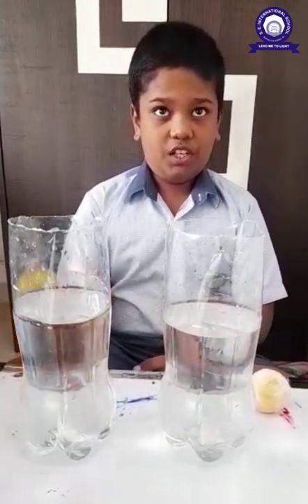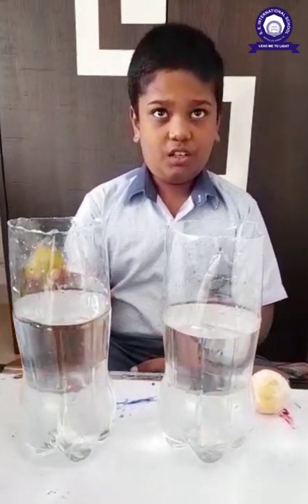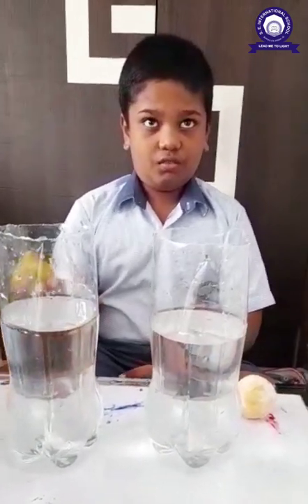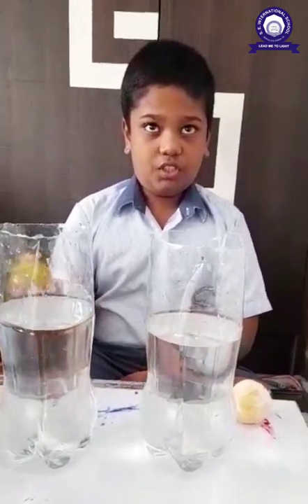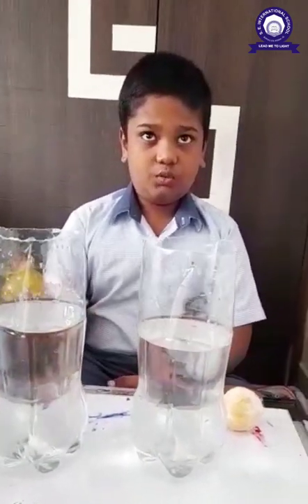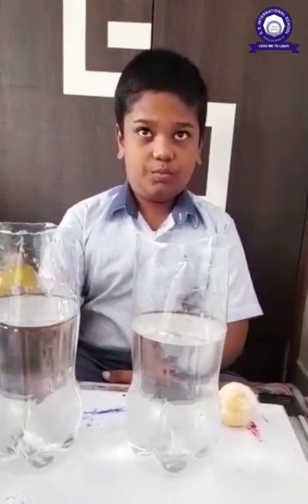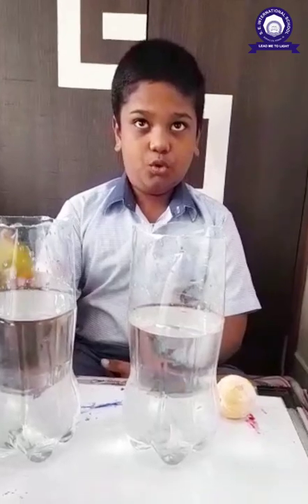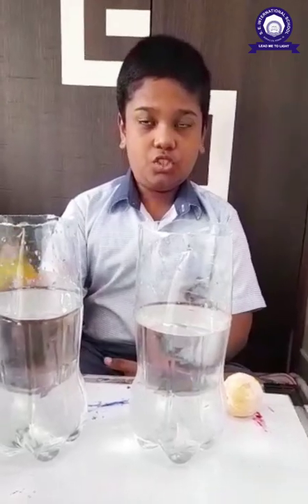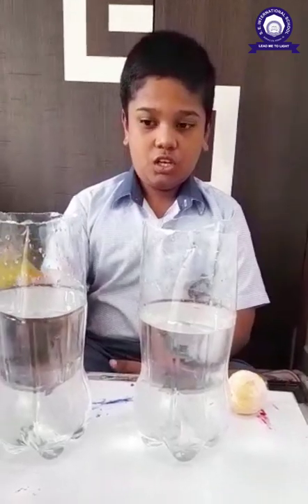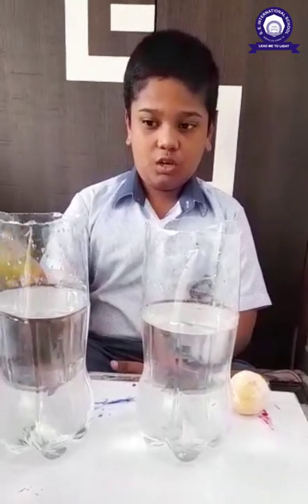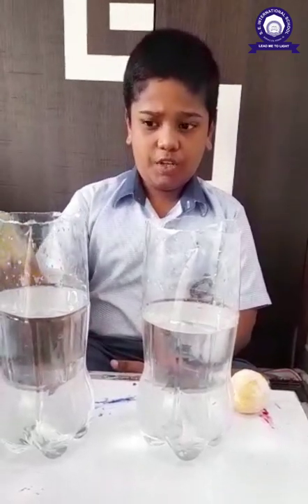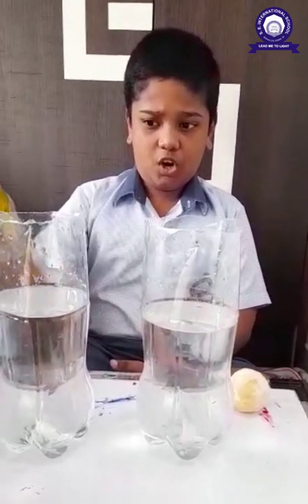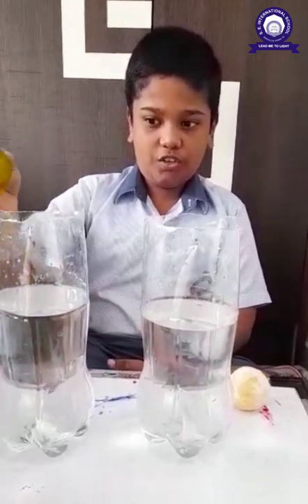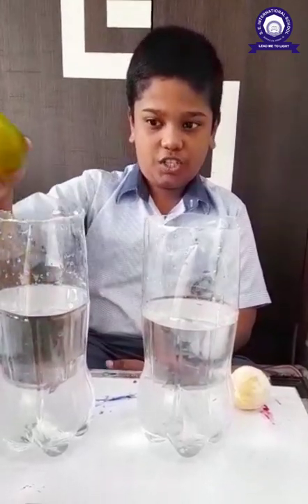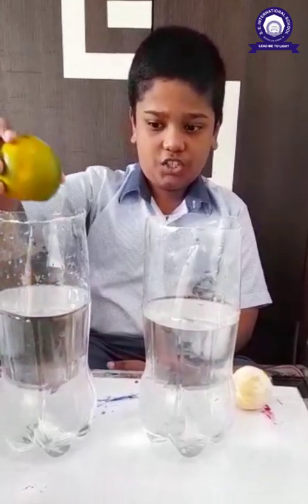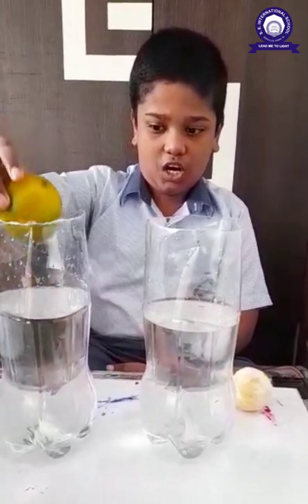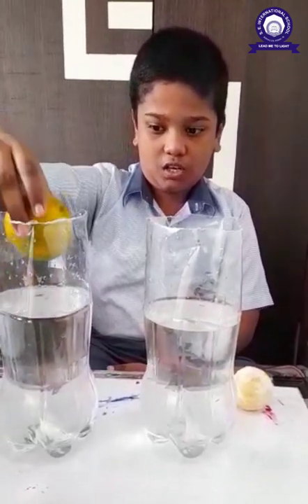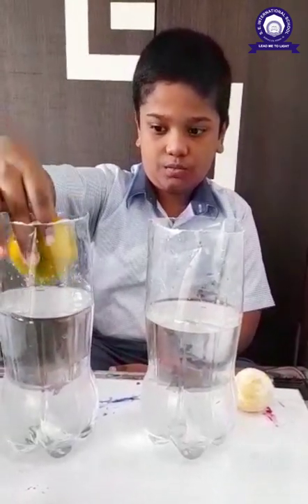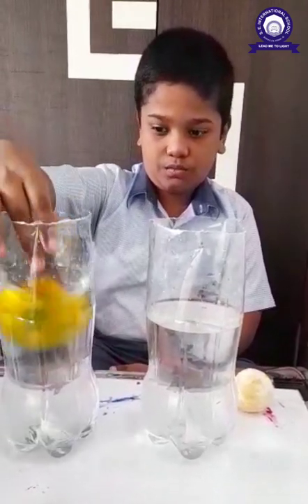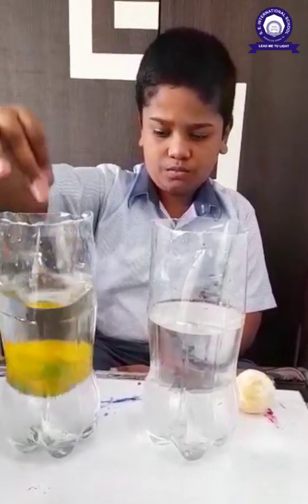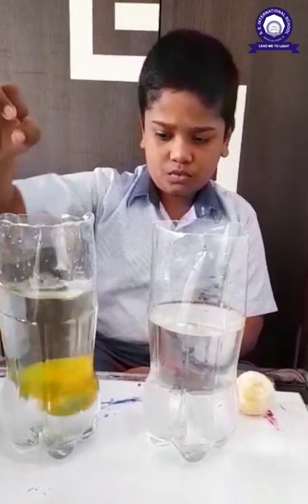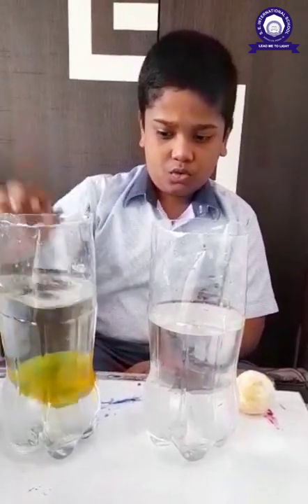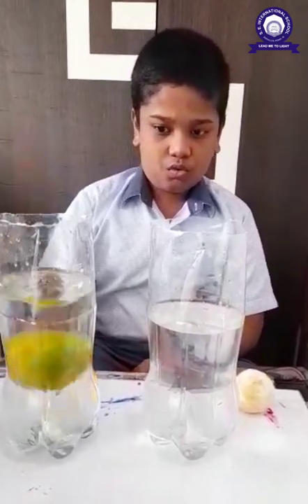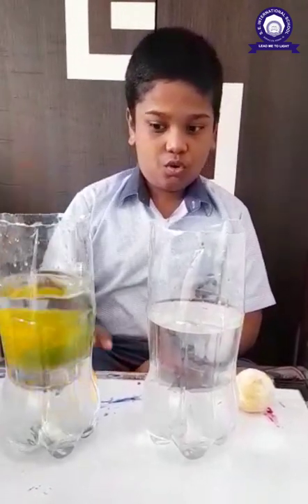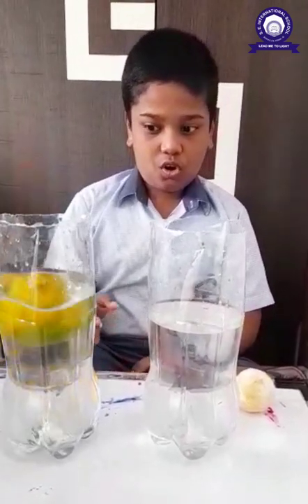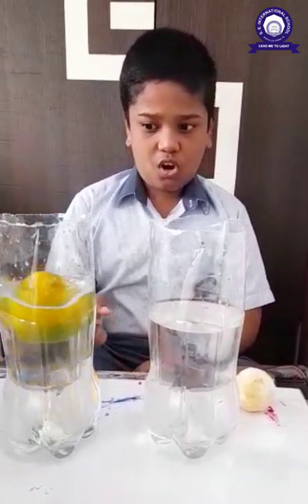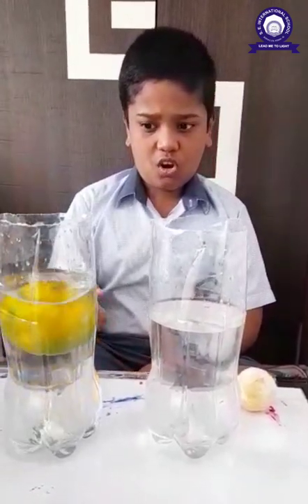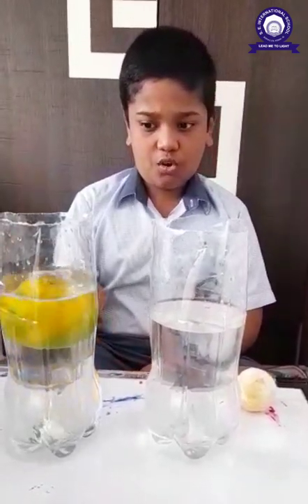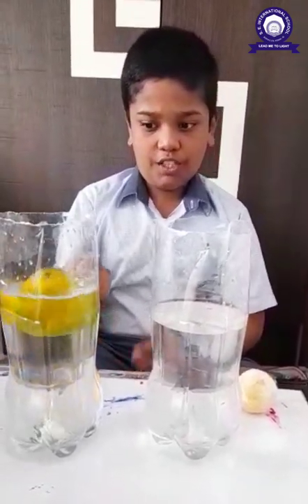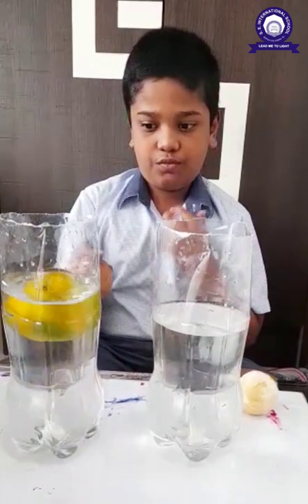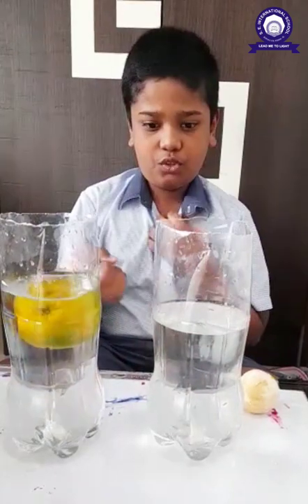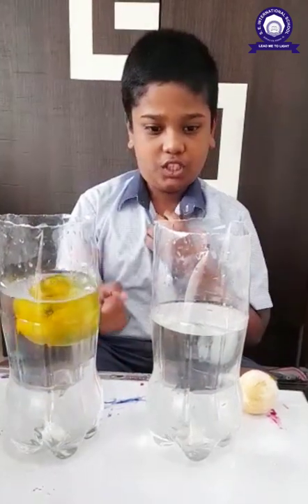First we put unpeel orange in jar. Oh, it is fruiting.